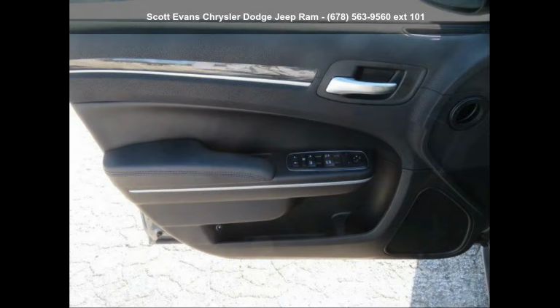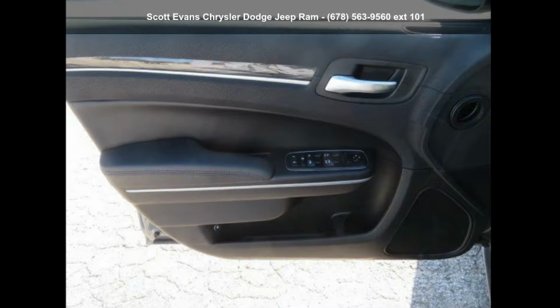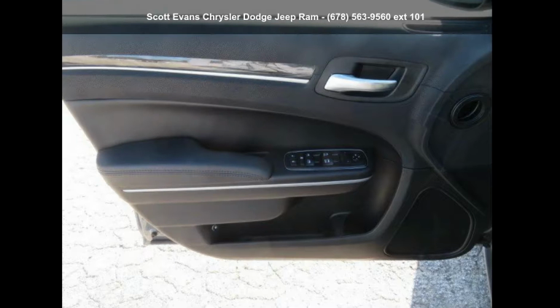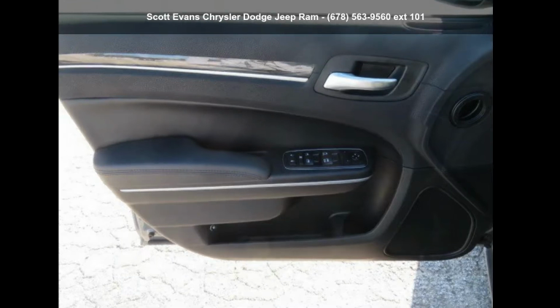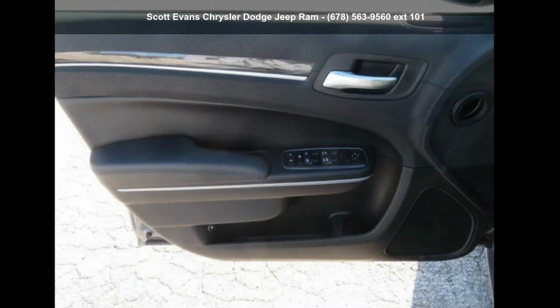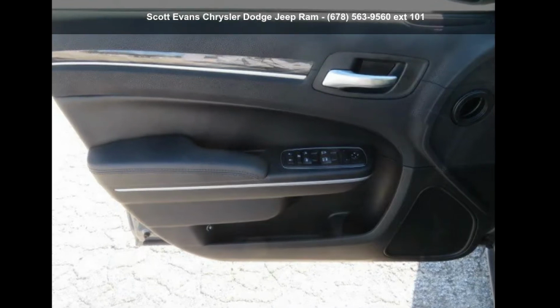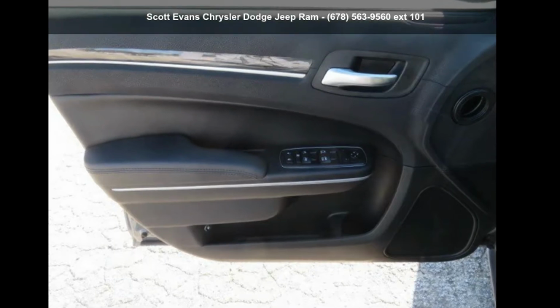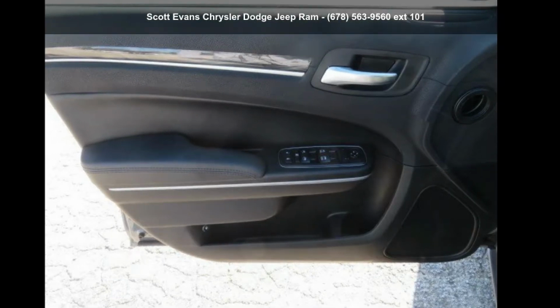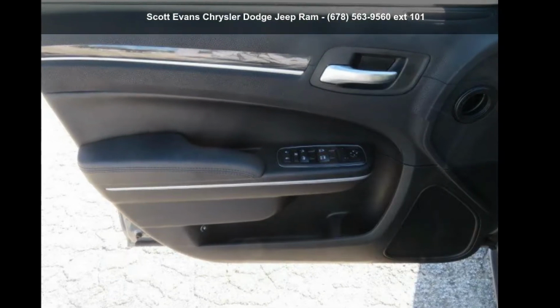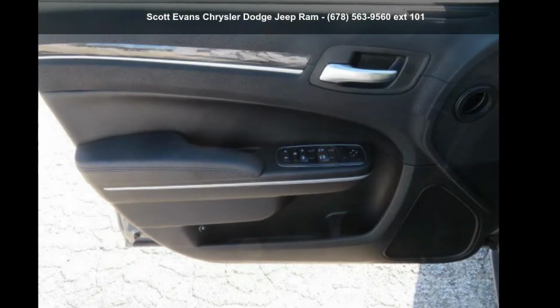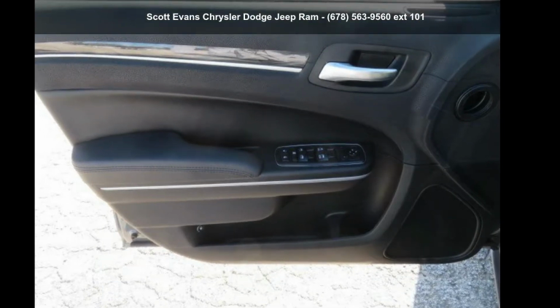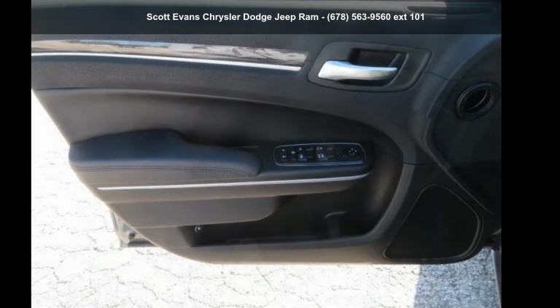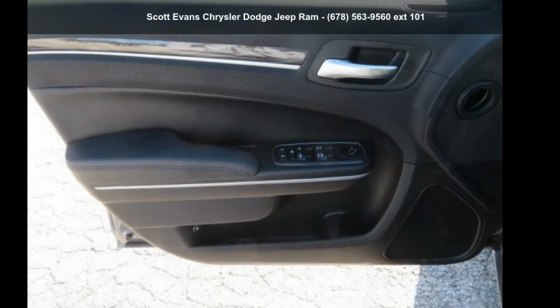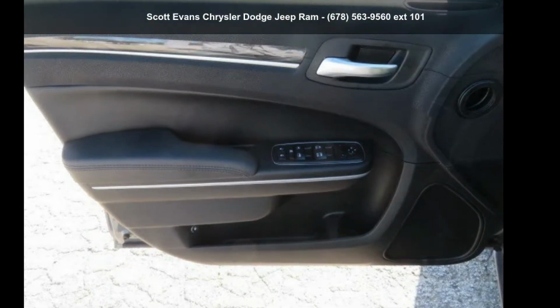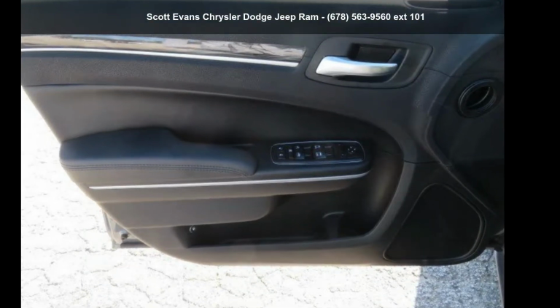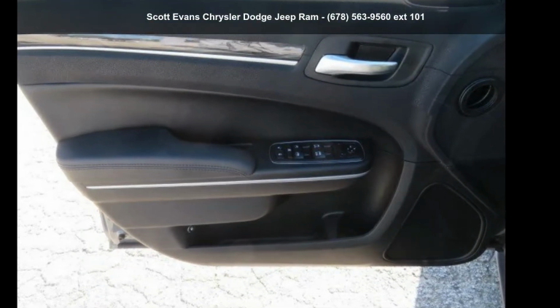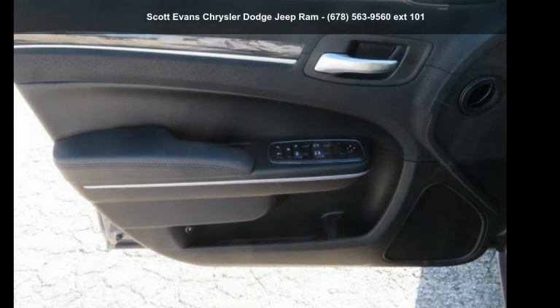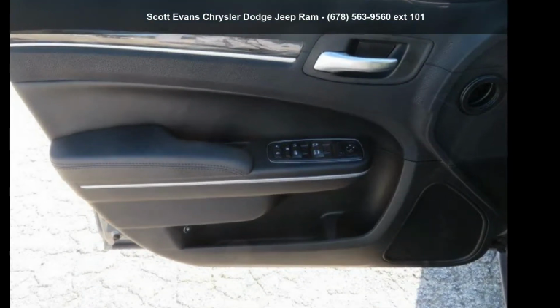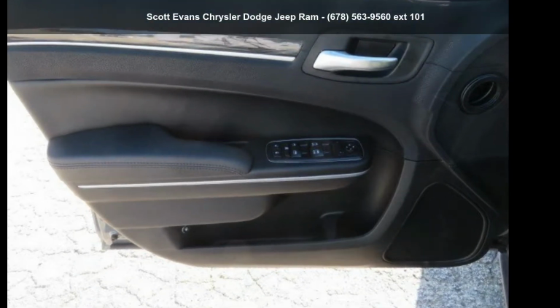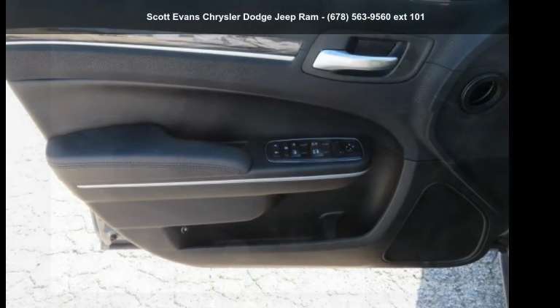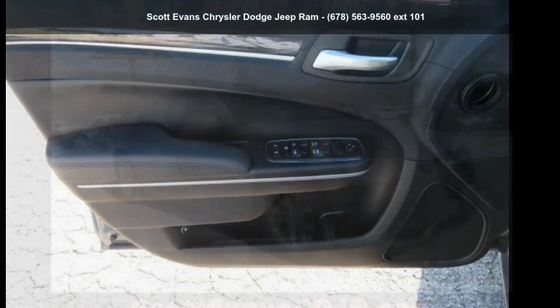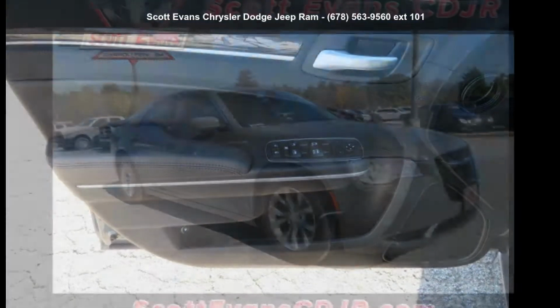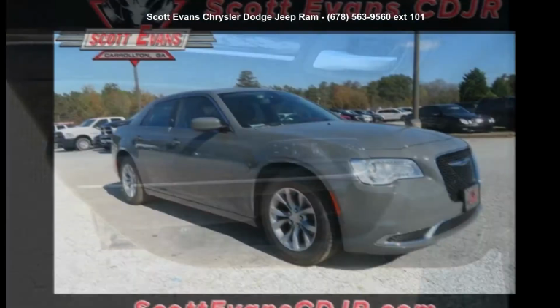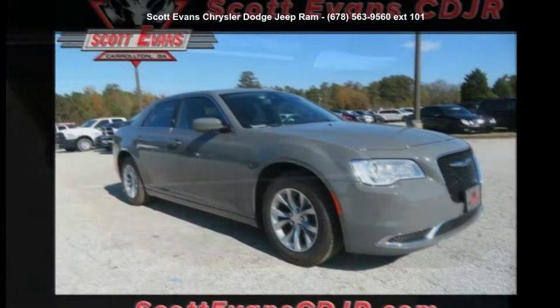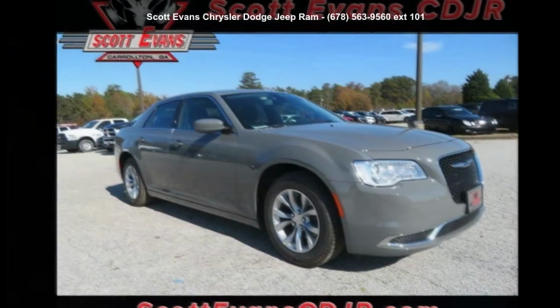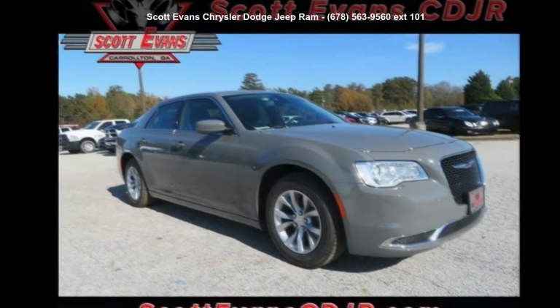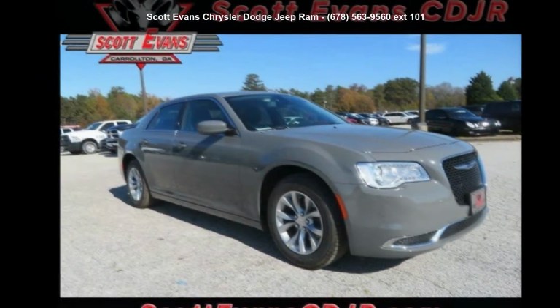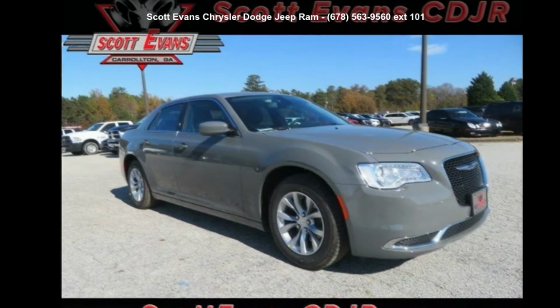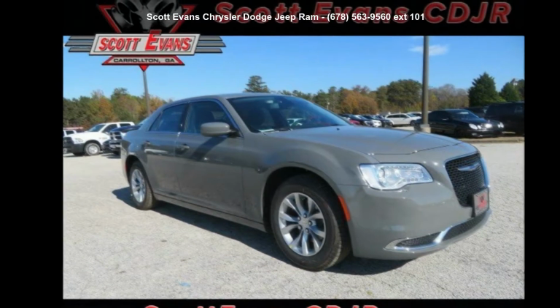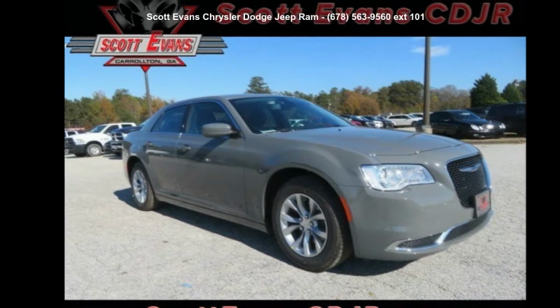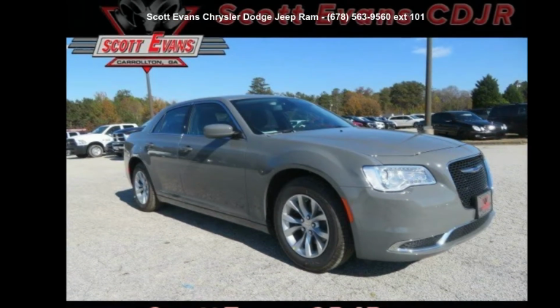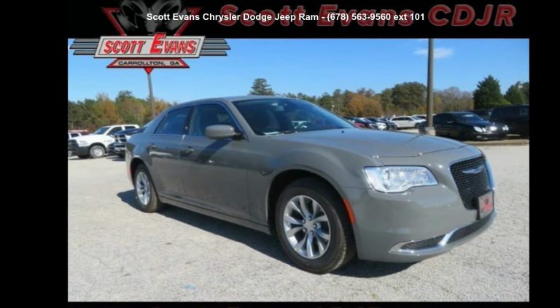Check out this Chrysler 2019 300 Touring. This may be the set of wheels you've been looking for.